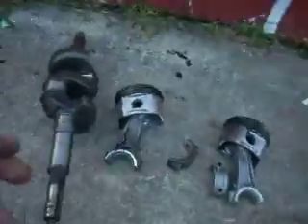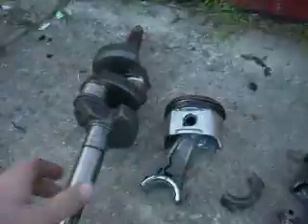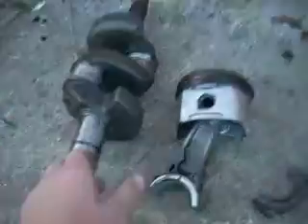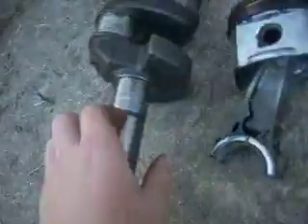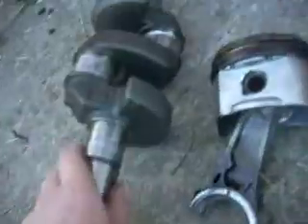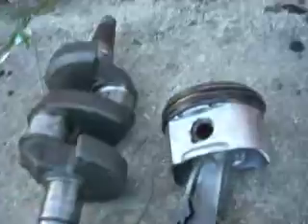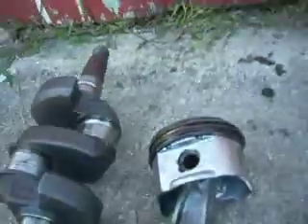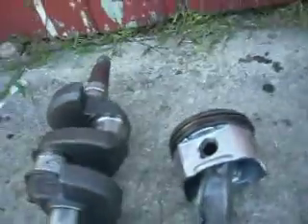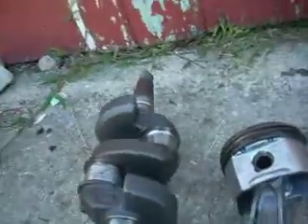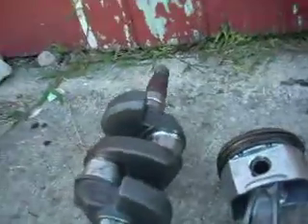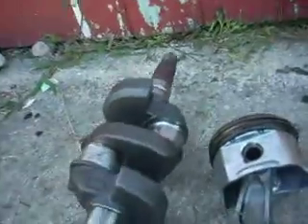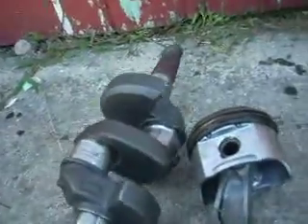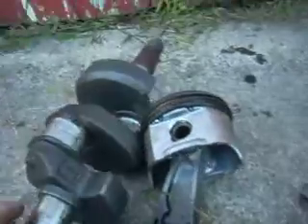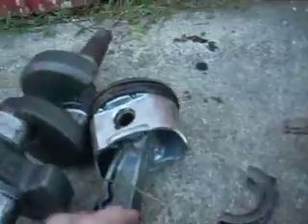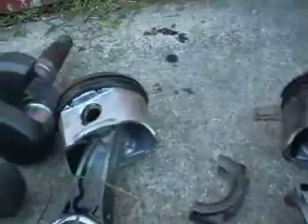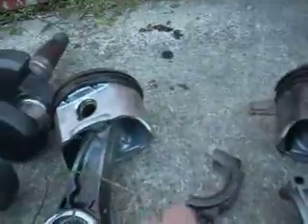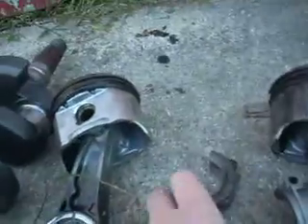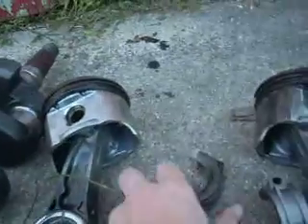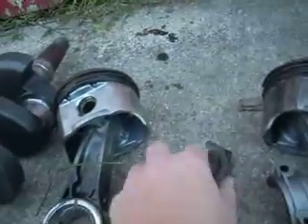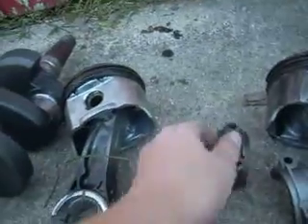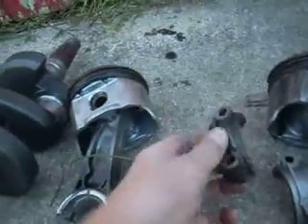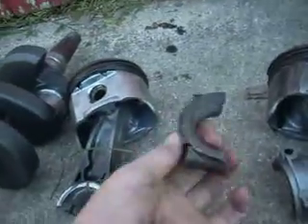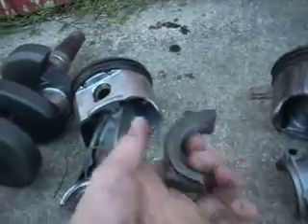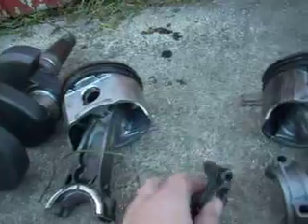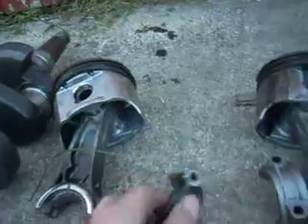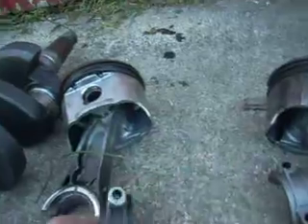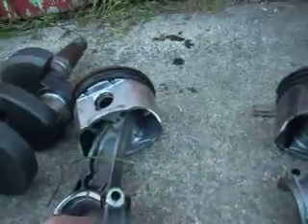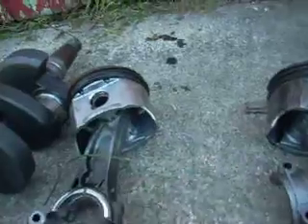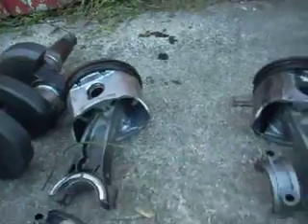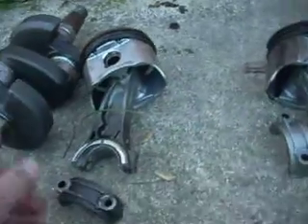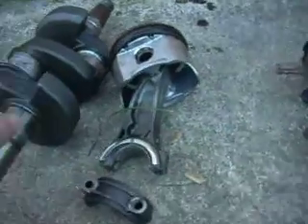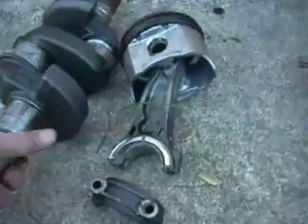This is why you check your oil and change it, because if you don't, this will happen.